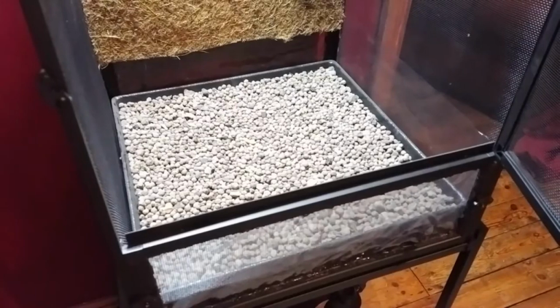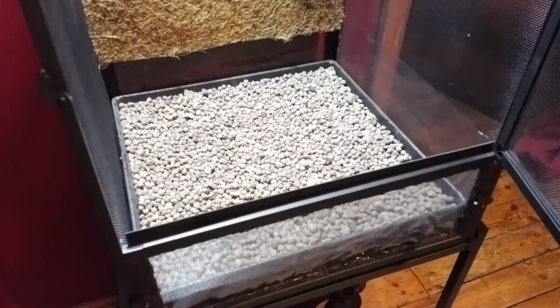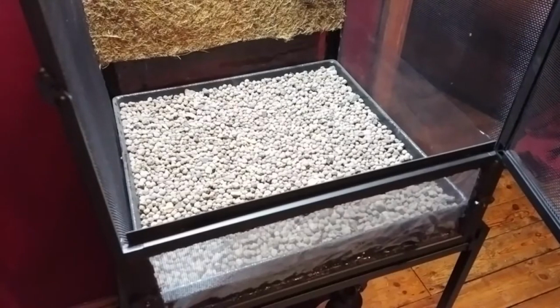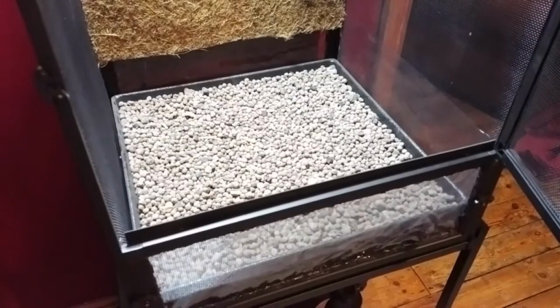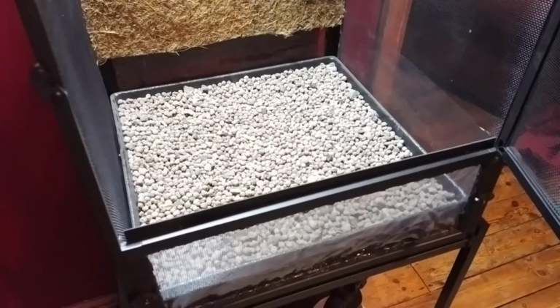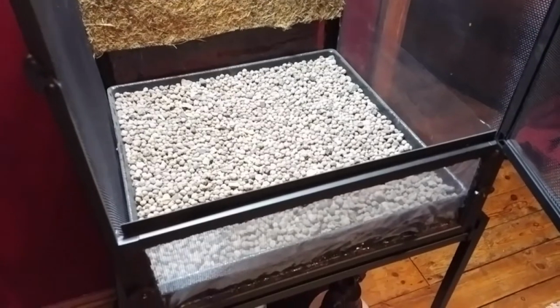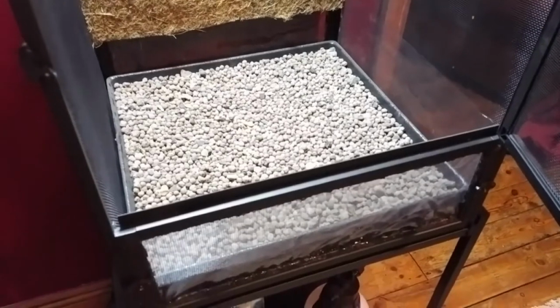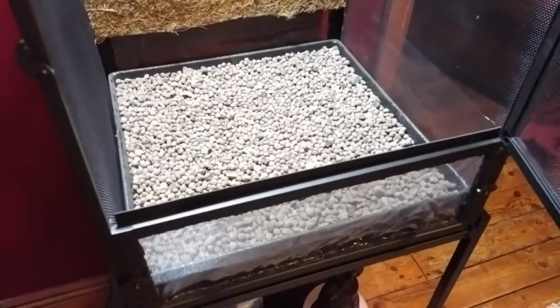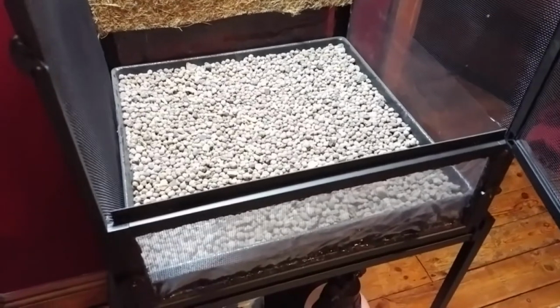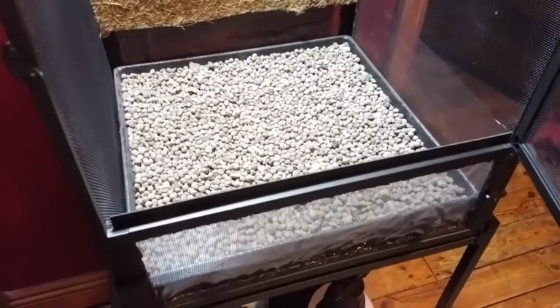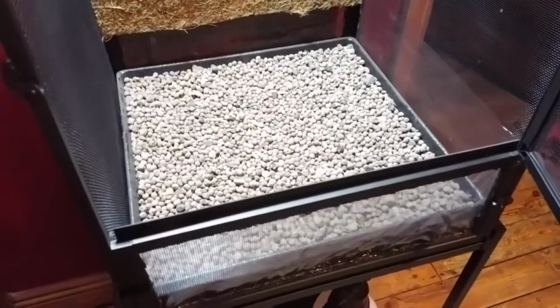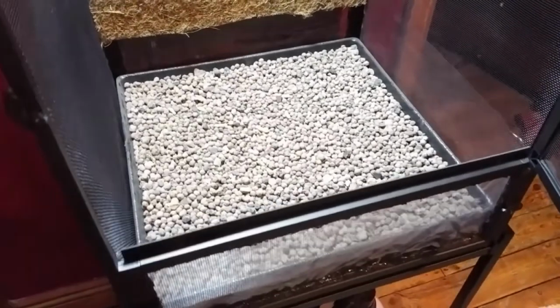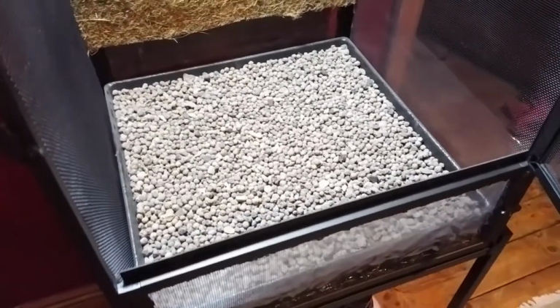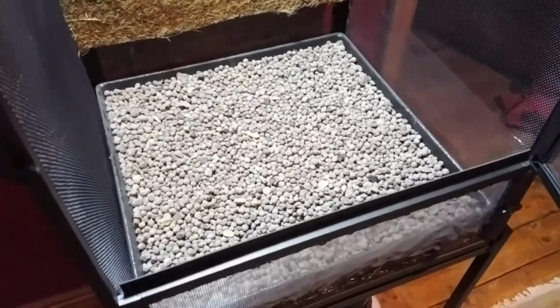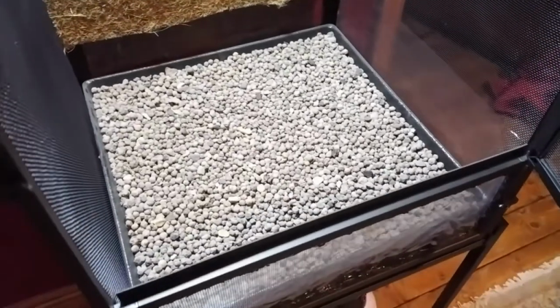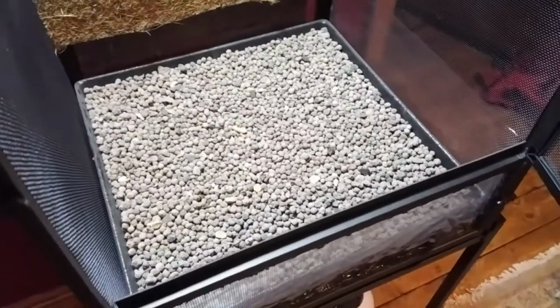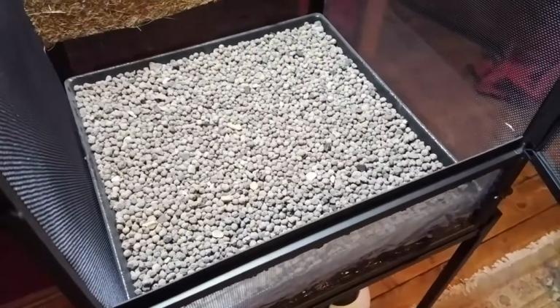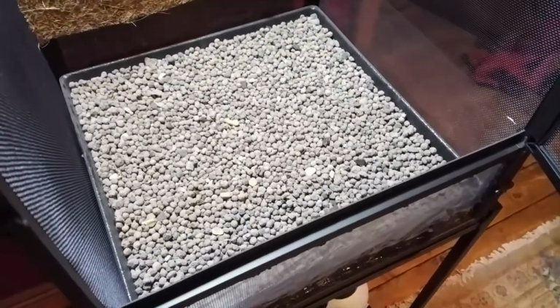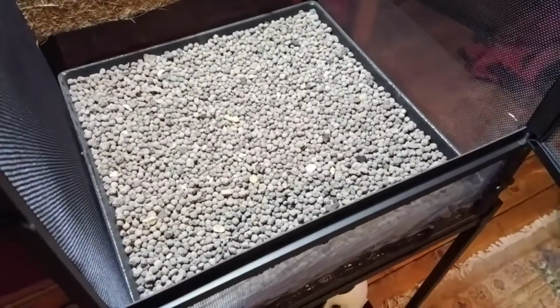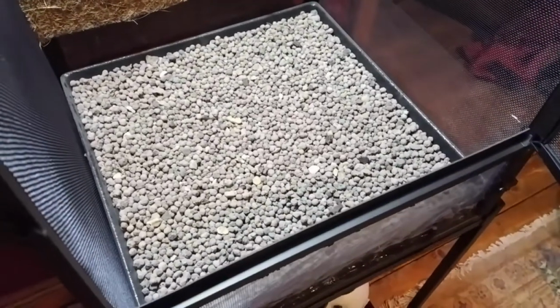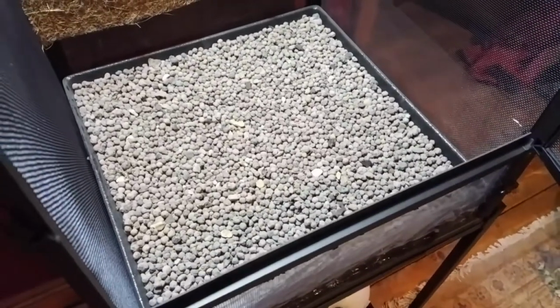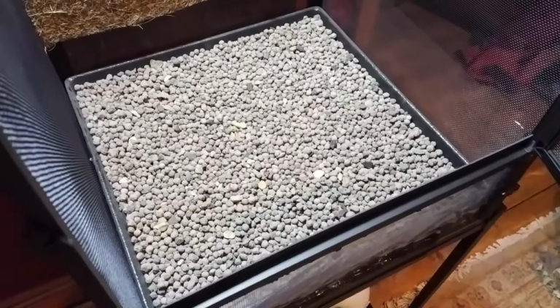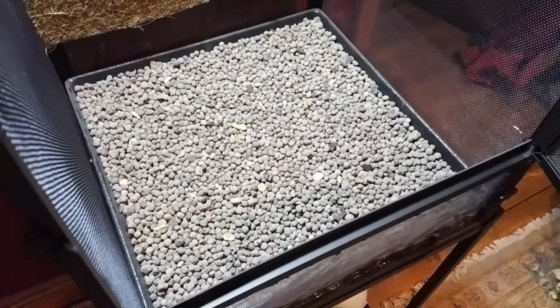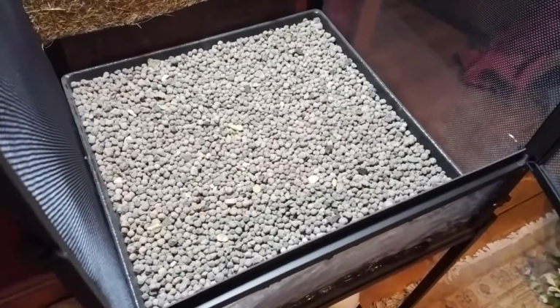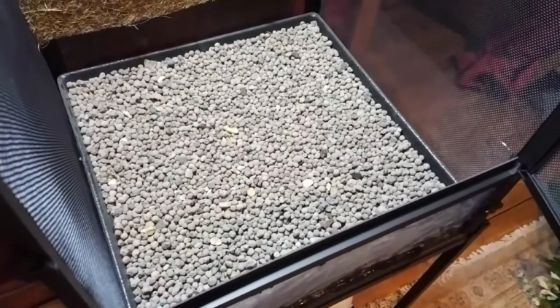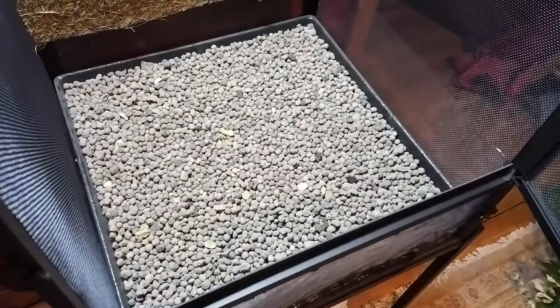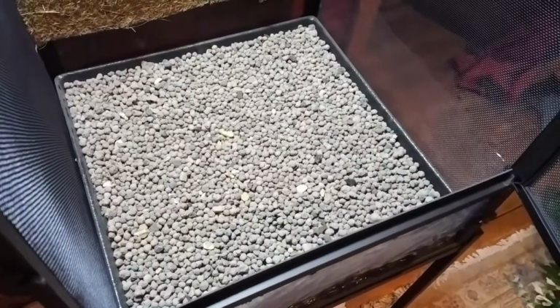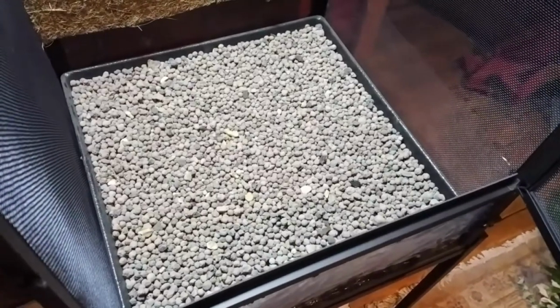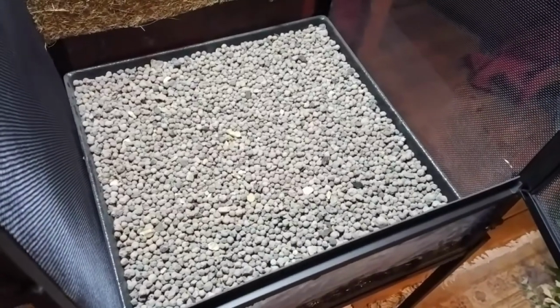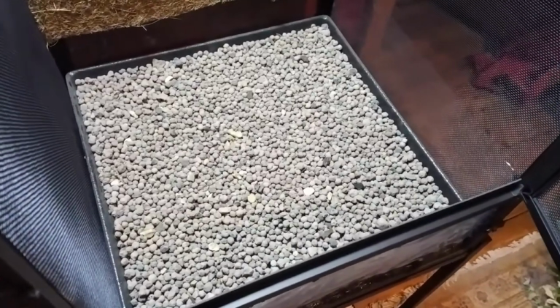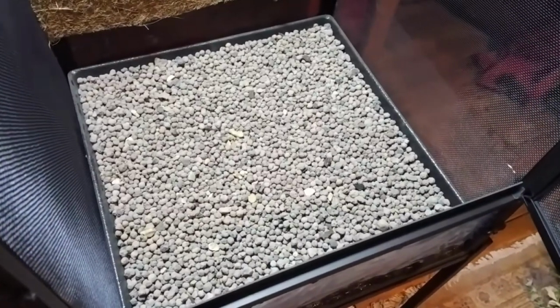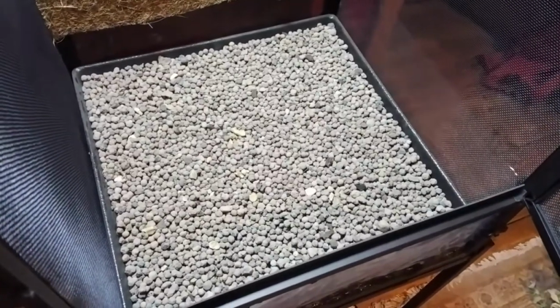Here's the drainage medium all nicely contained inside the tray. I'm using clay pebbles, also known as Laker.